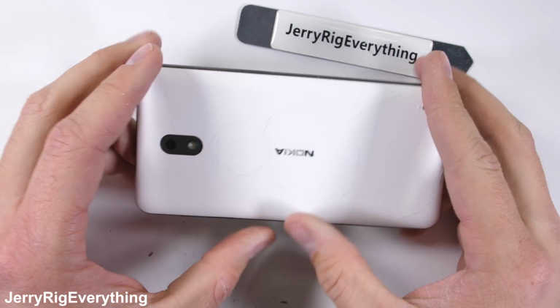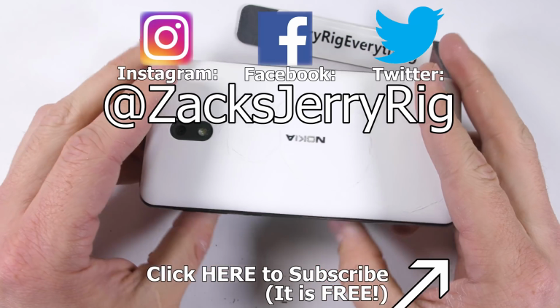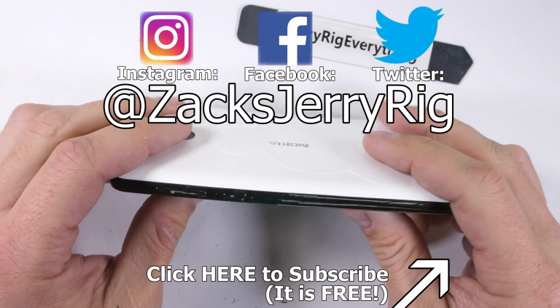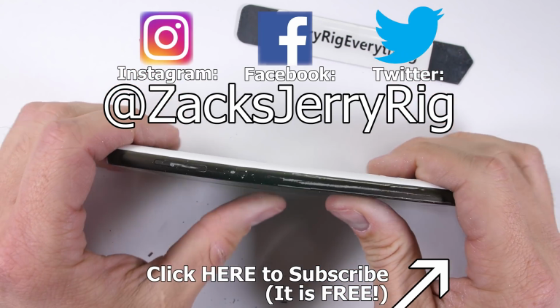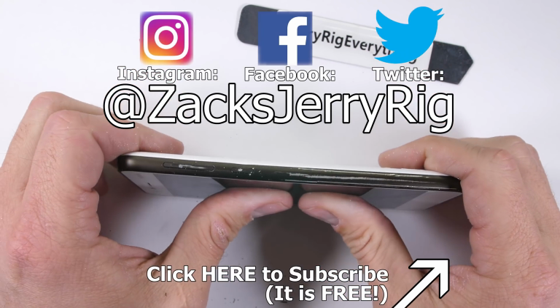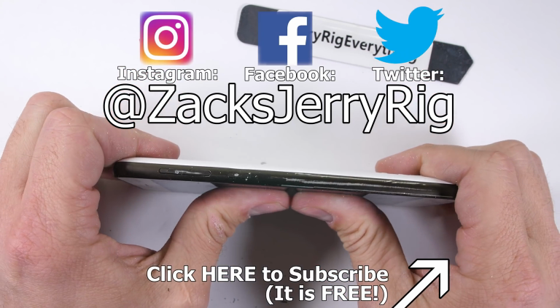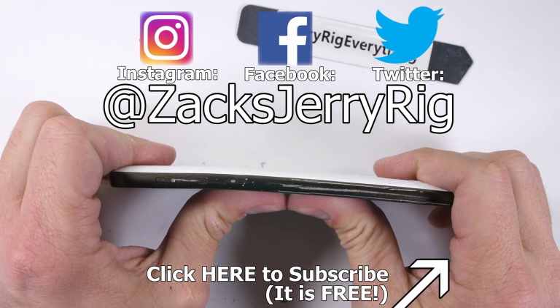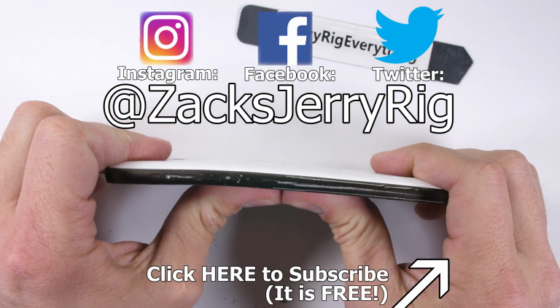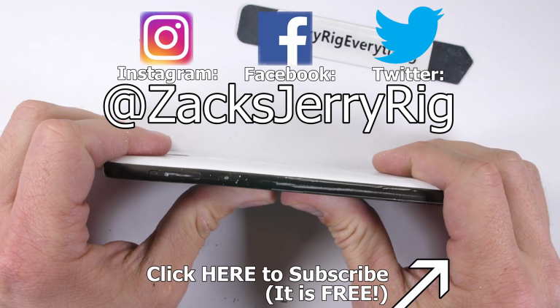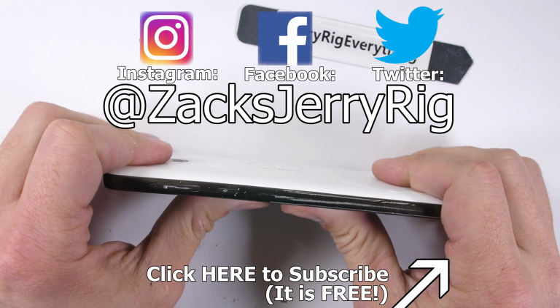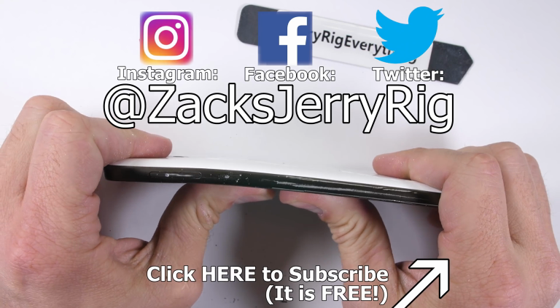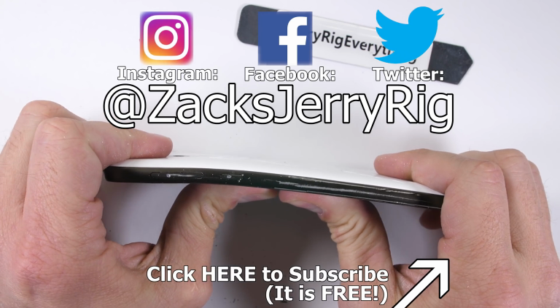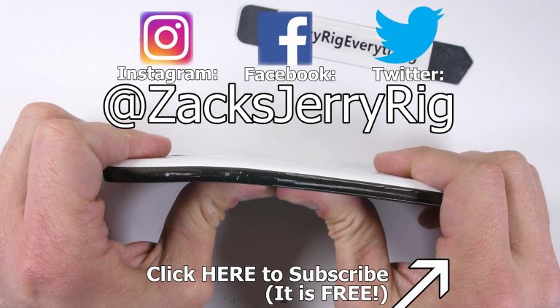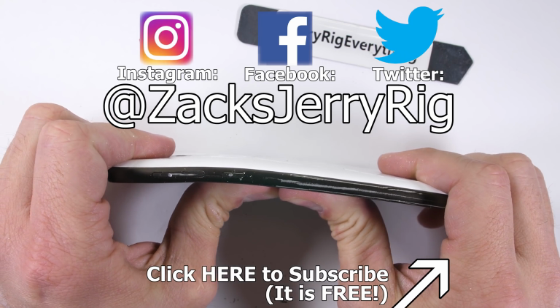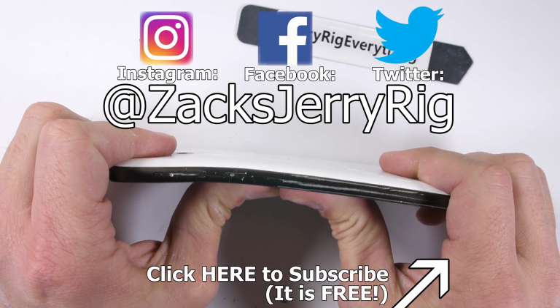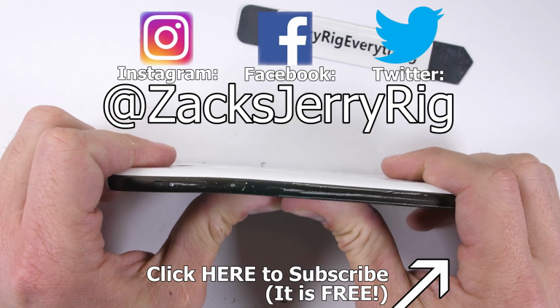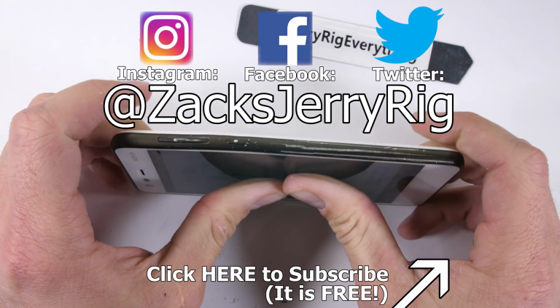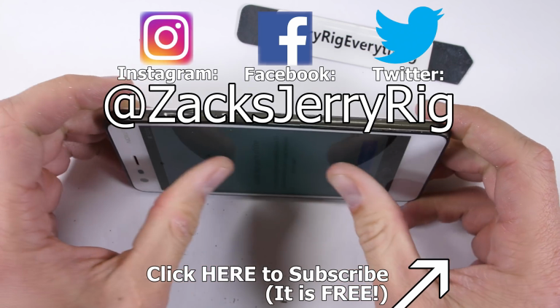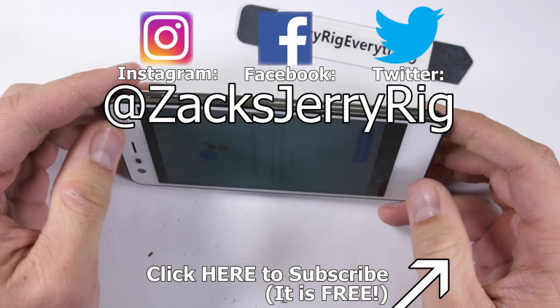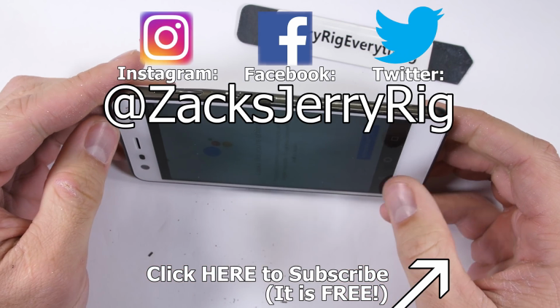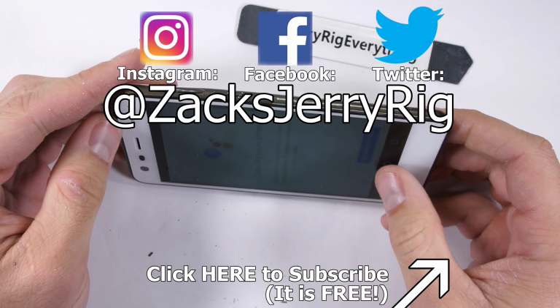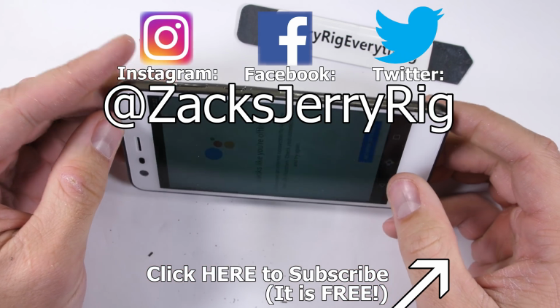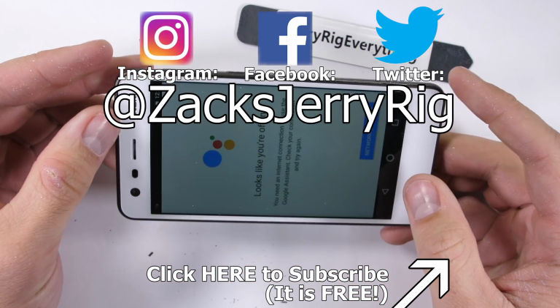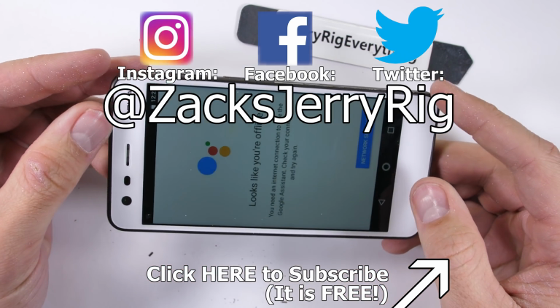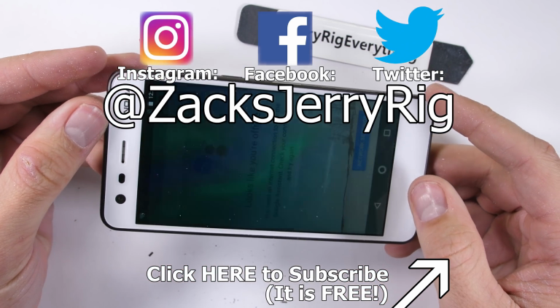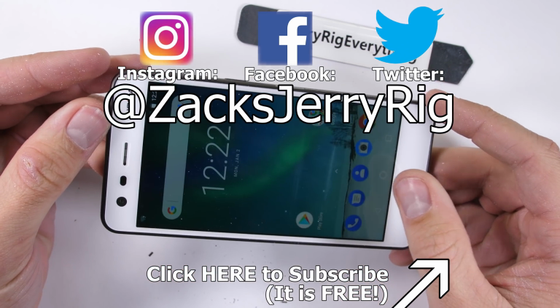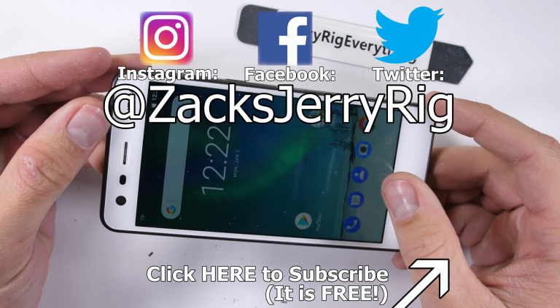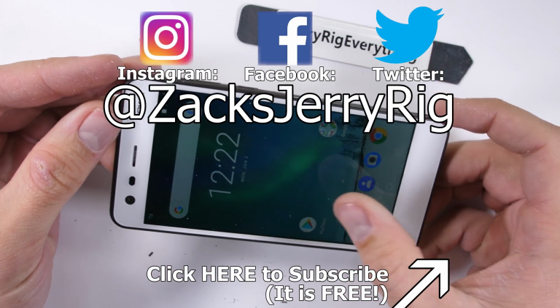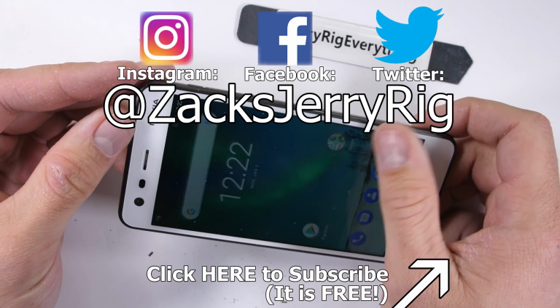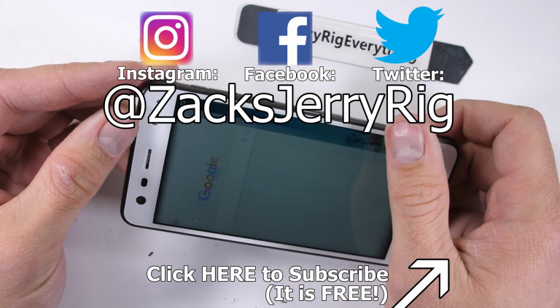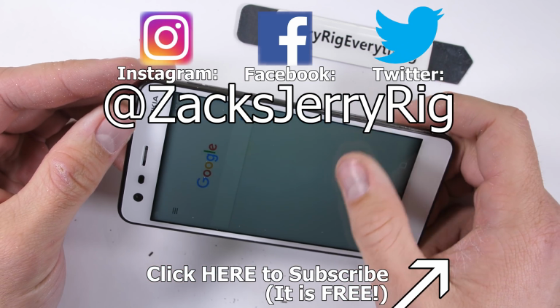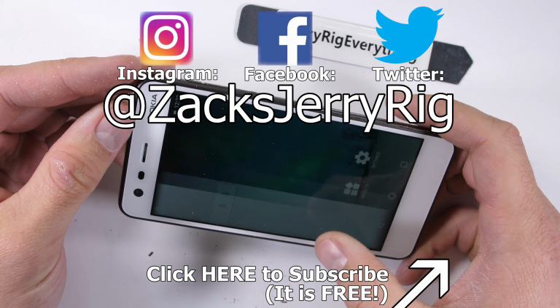Hit that subscribe button so you don't miss the most durable smartphone awards for this year. Thanks a ton for watching — I'll see you around.